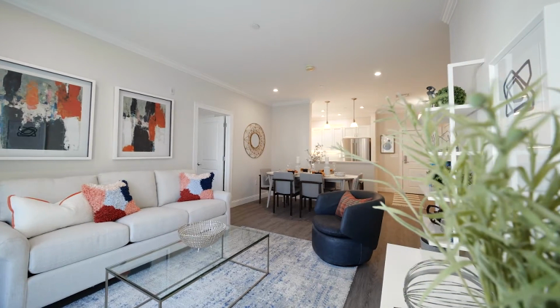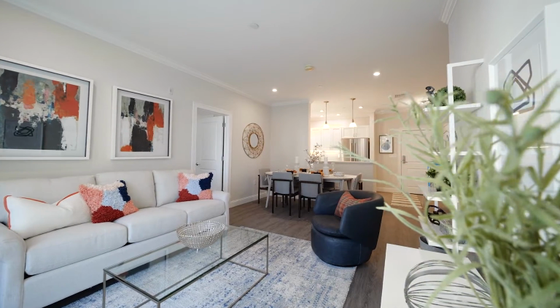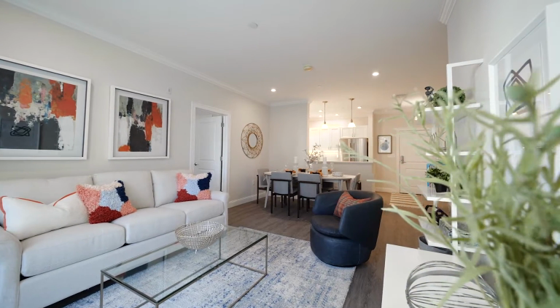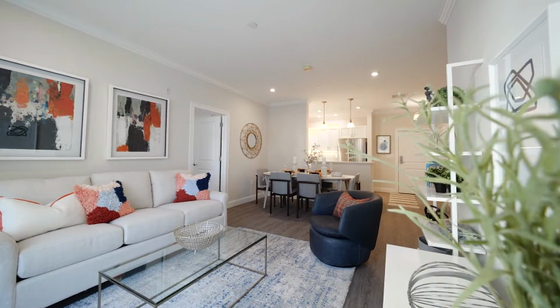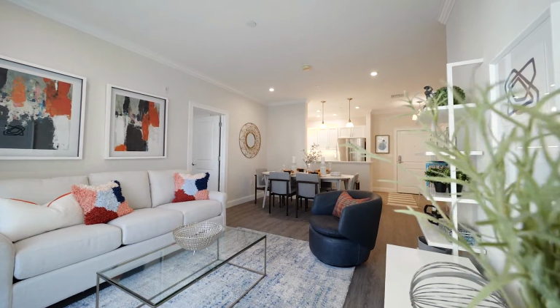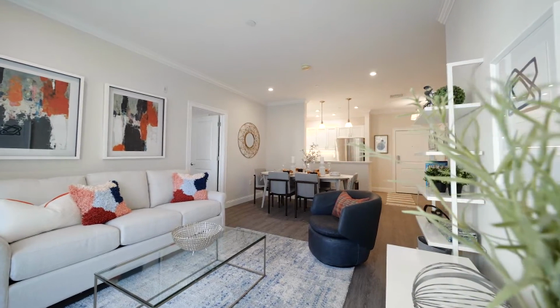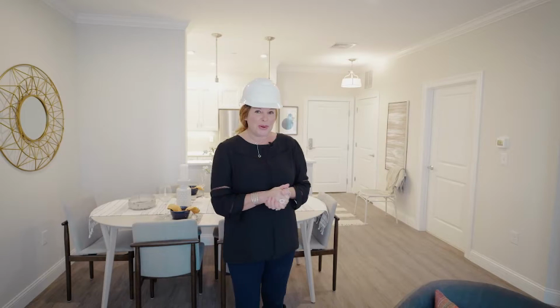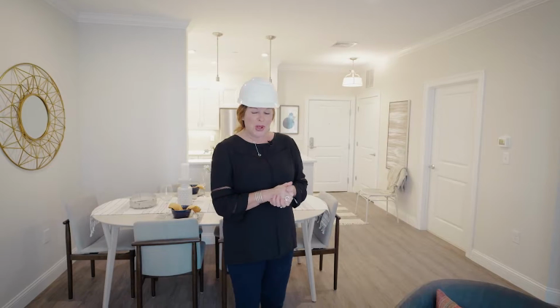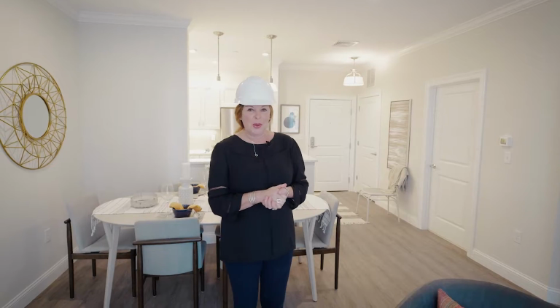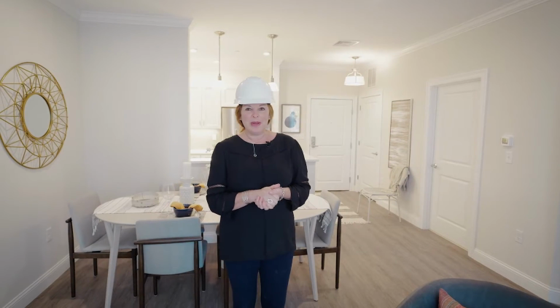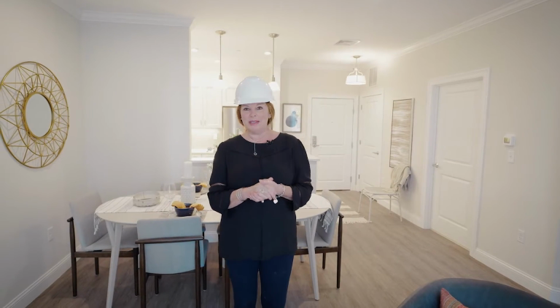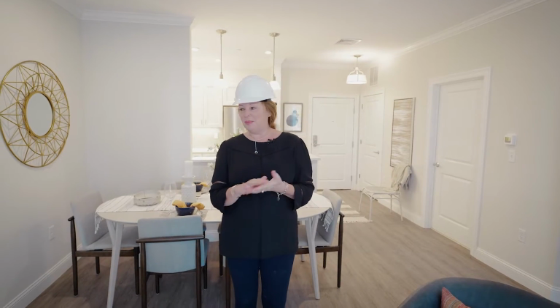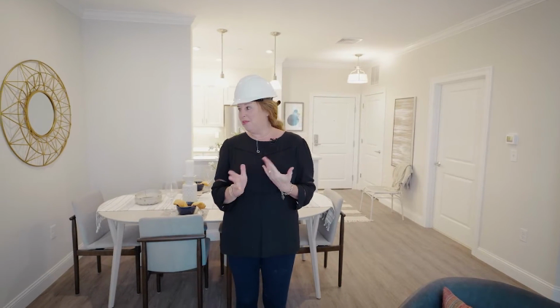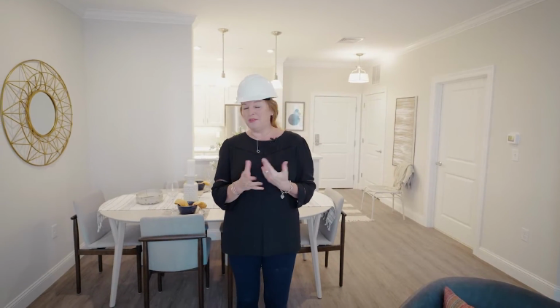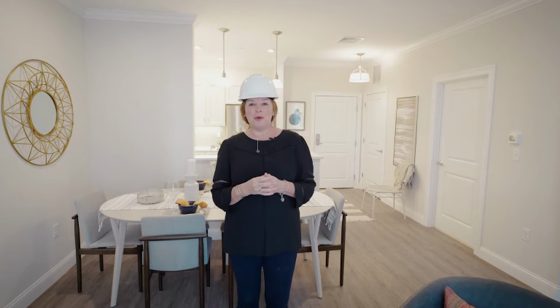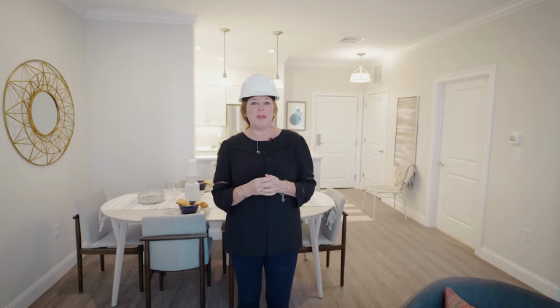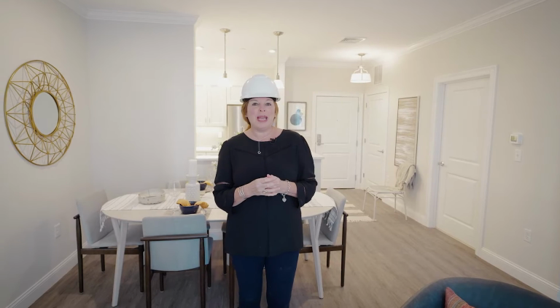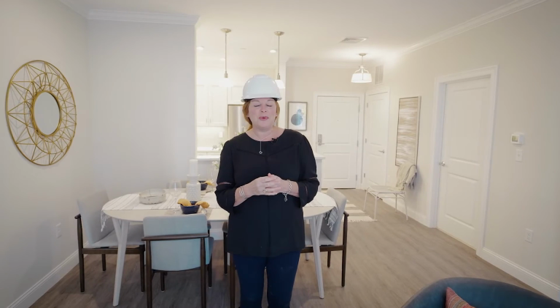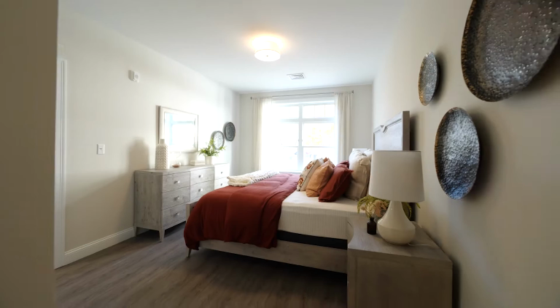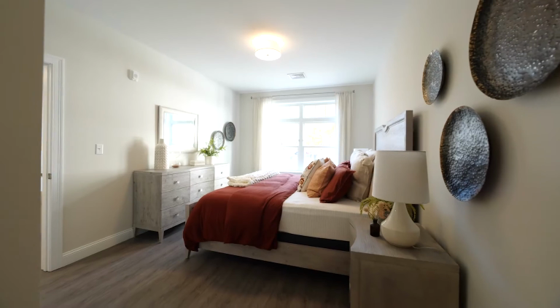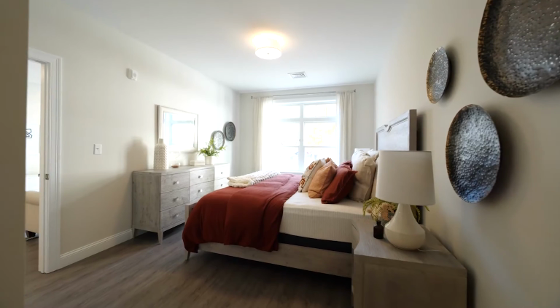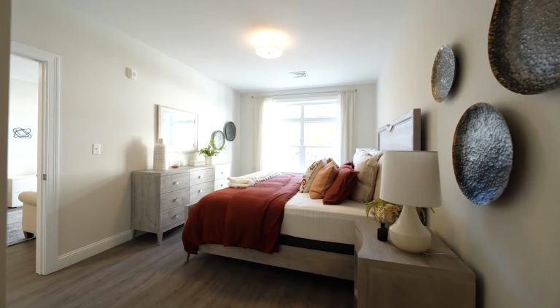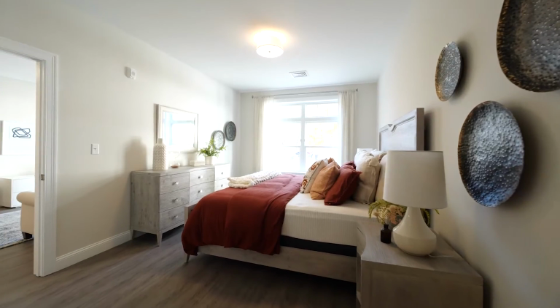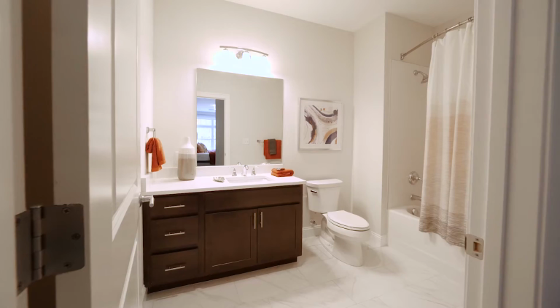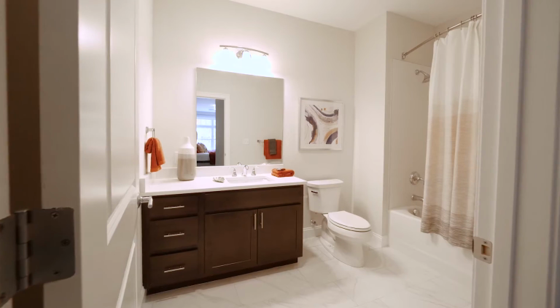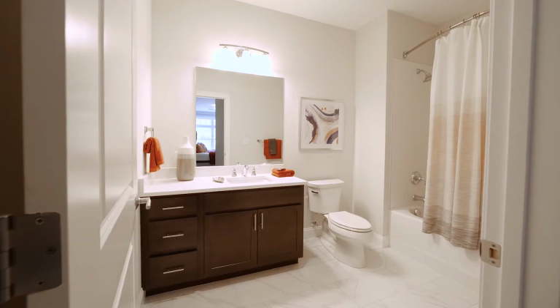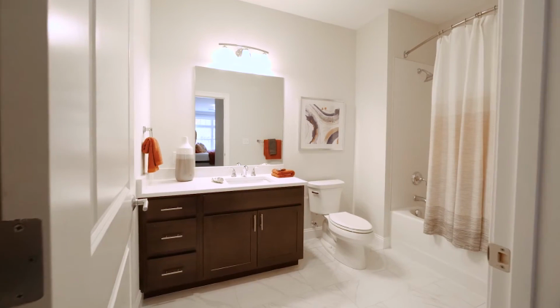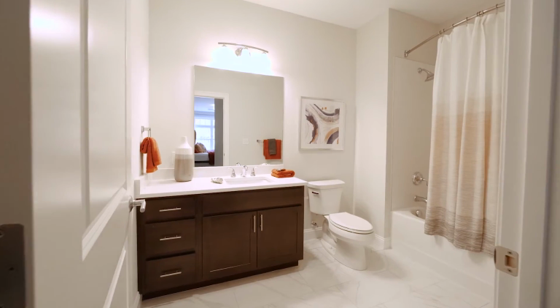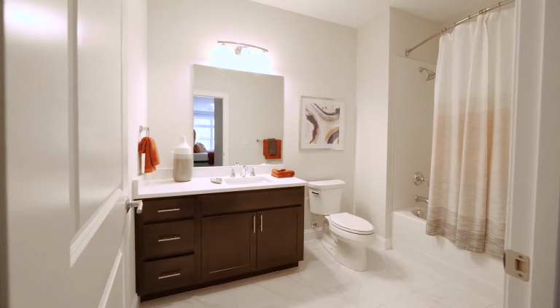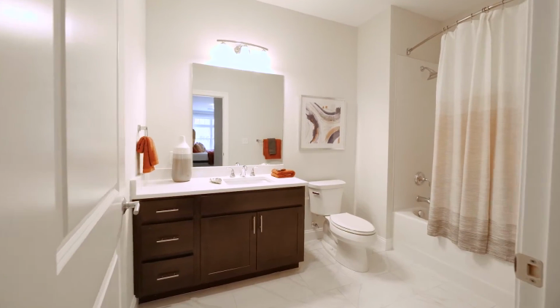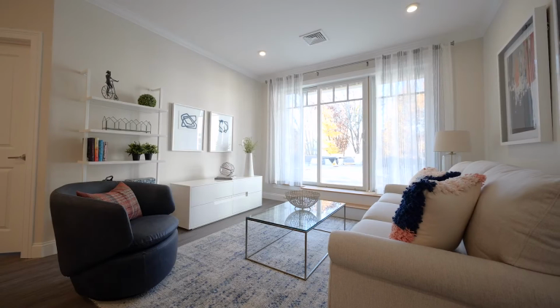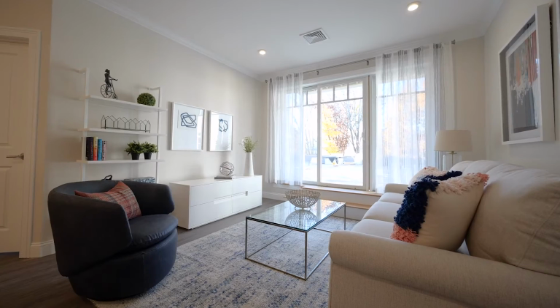We are now in the model home. It's a beautiful floor plan with two bedrooms, two baths overlooking the courtyard.